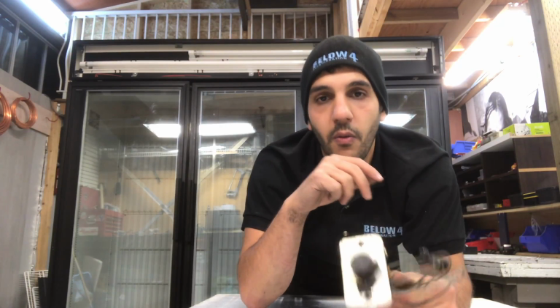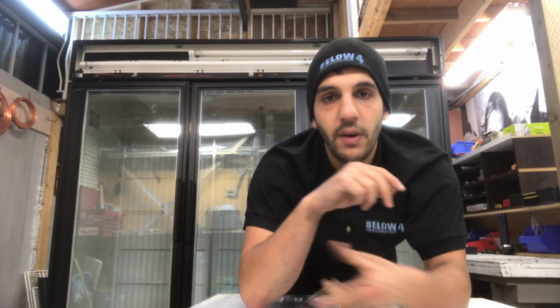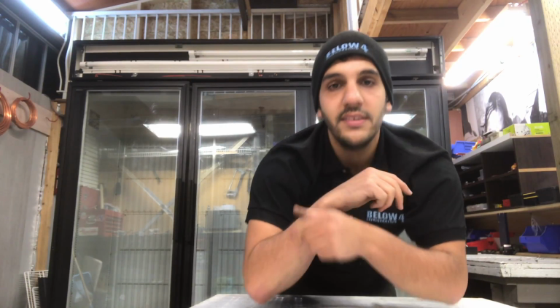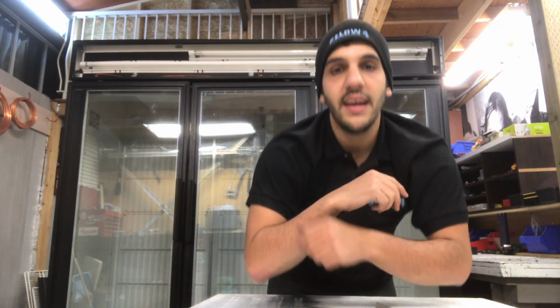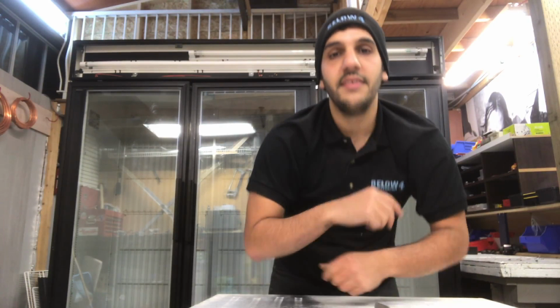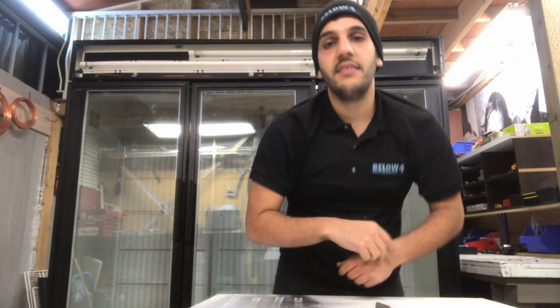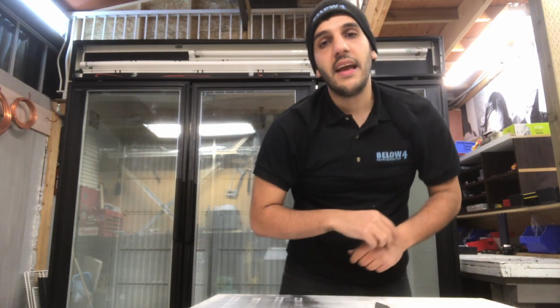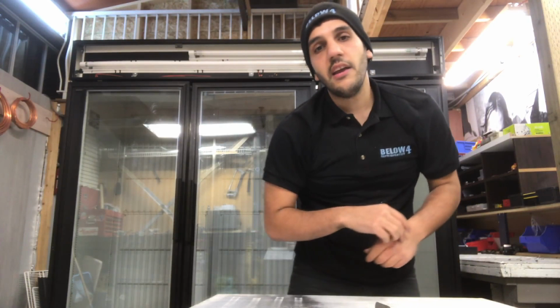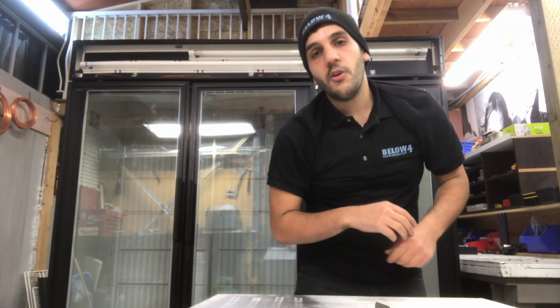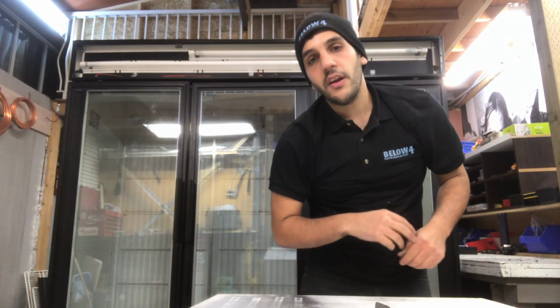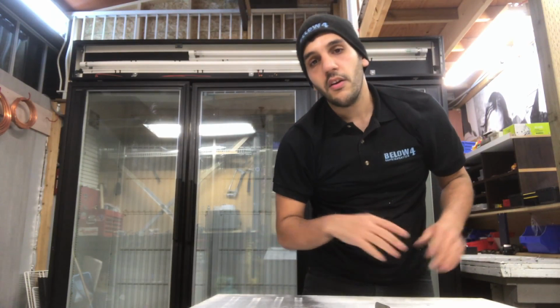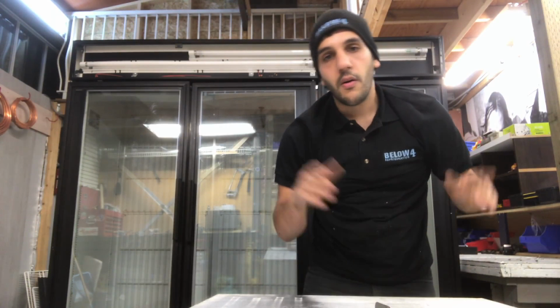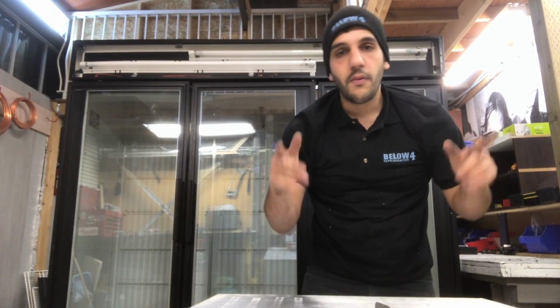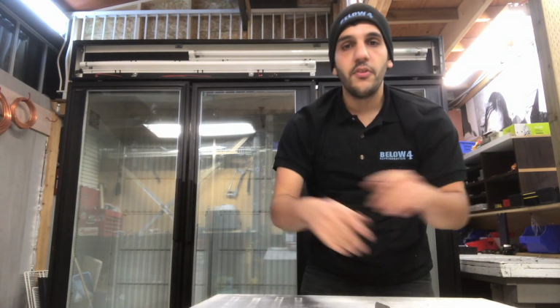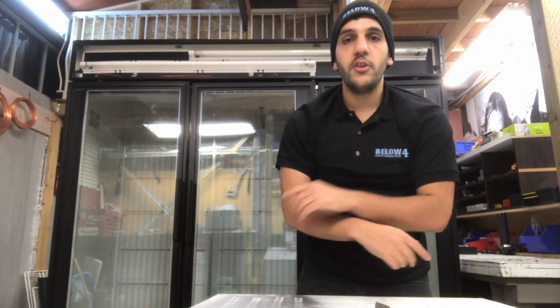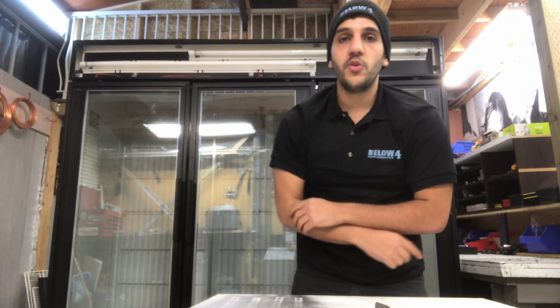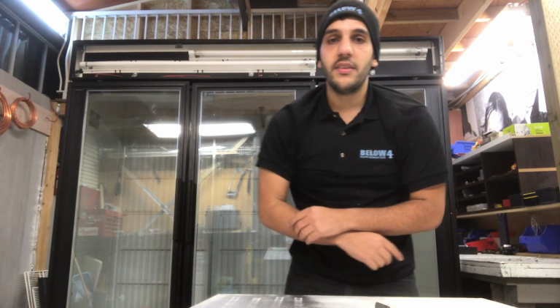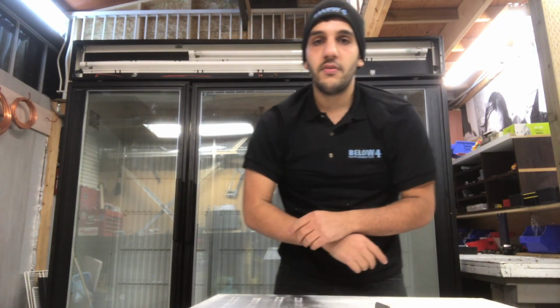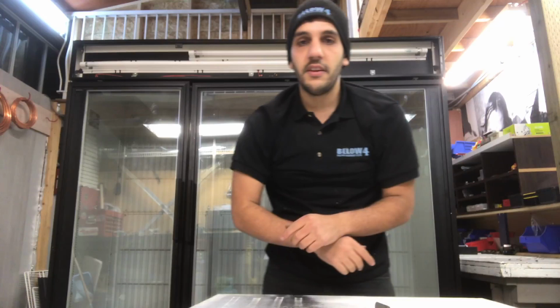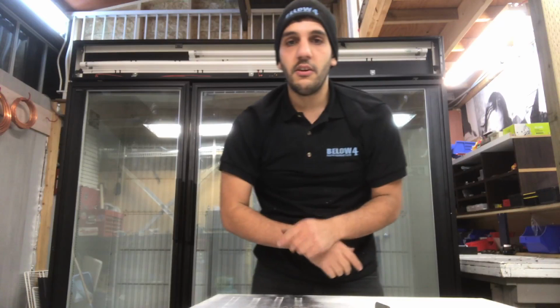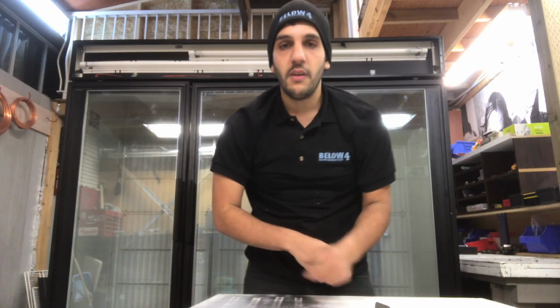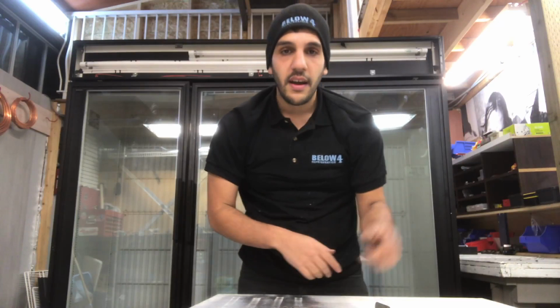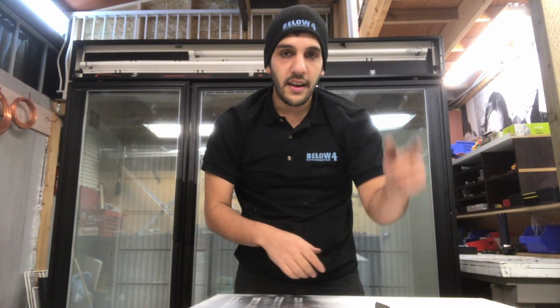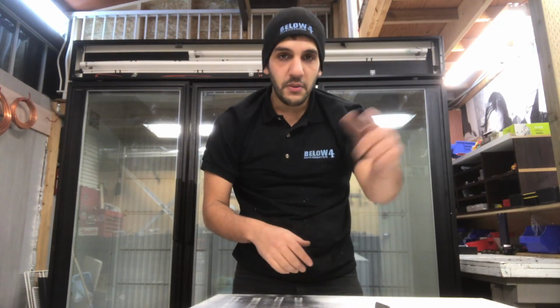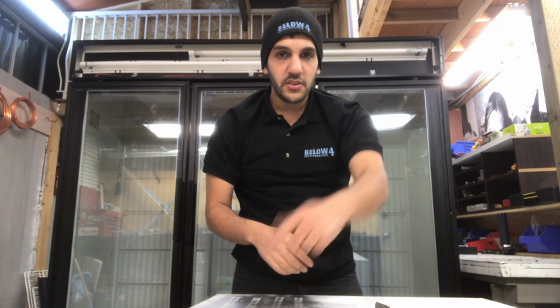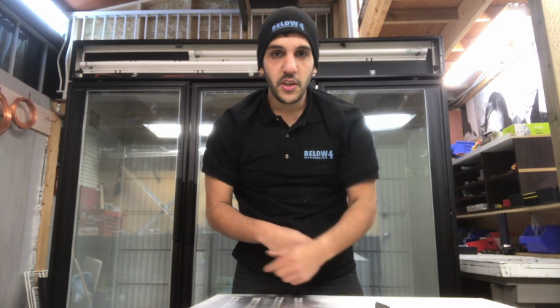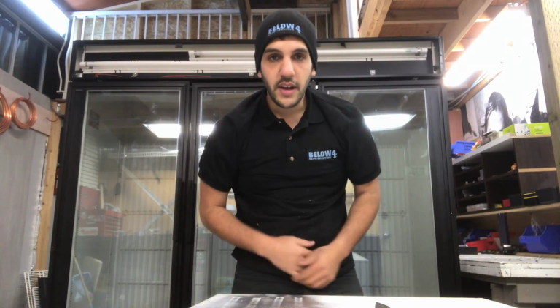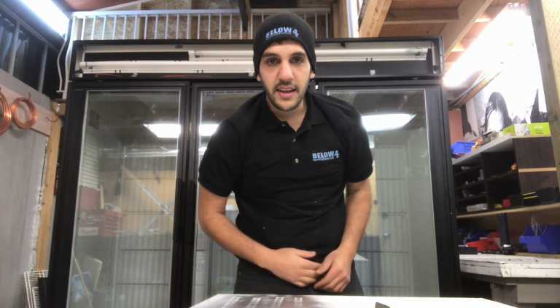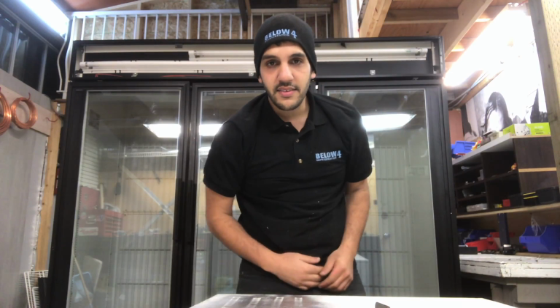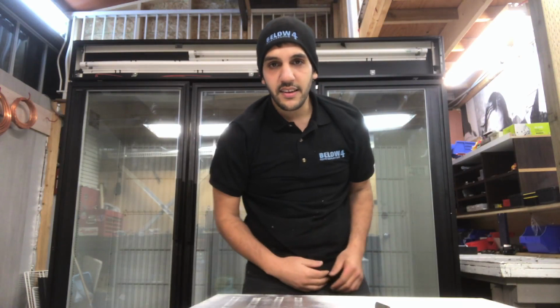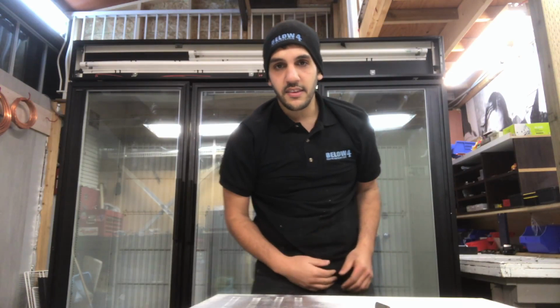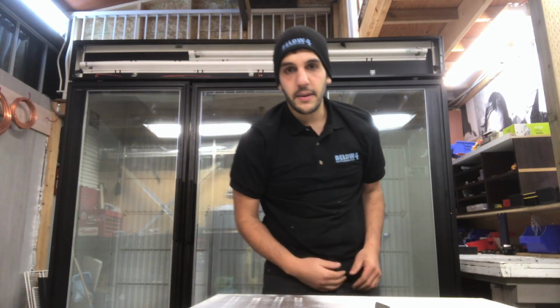Once again, this is Danny Norton. Hopefully you enjoyed this video, and I will see you guys next time.